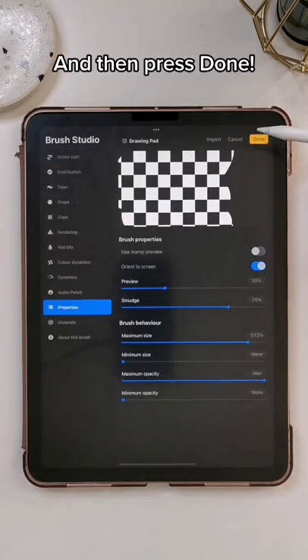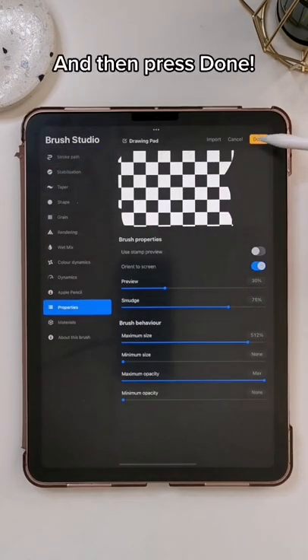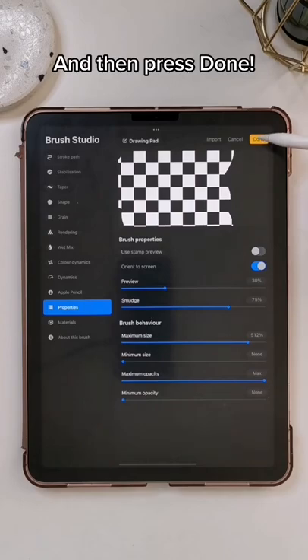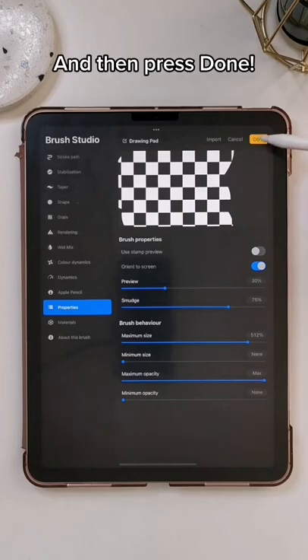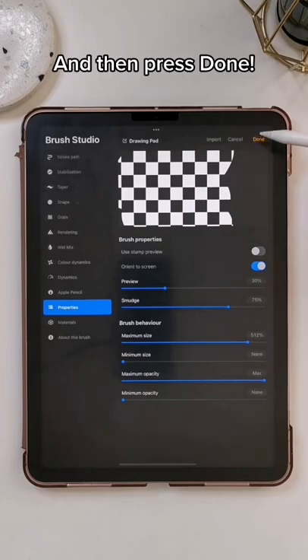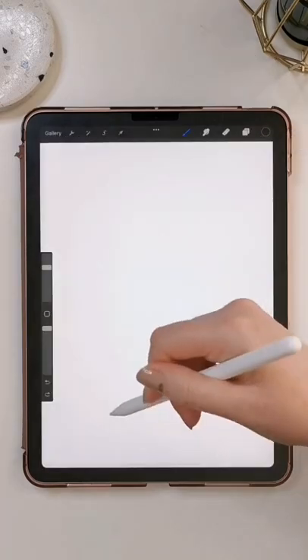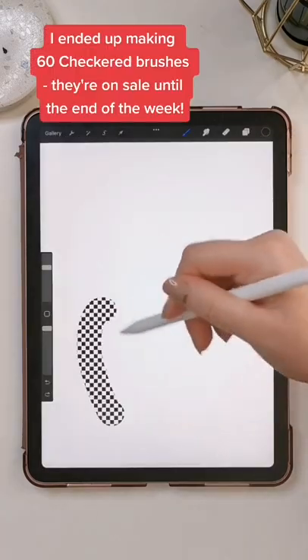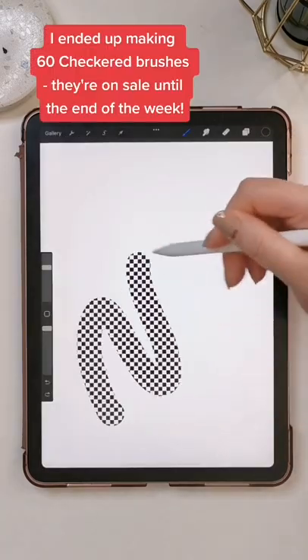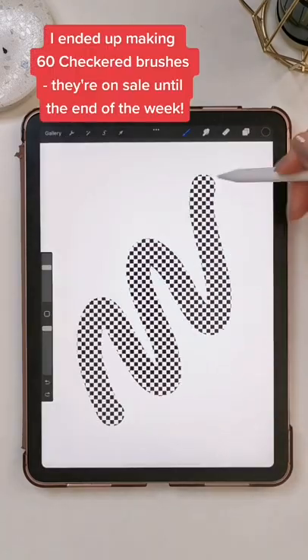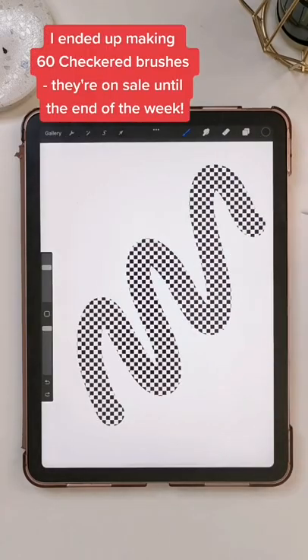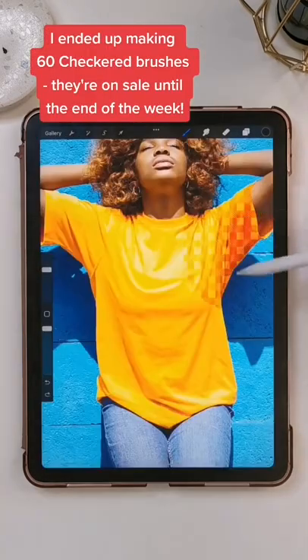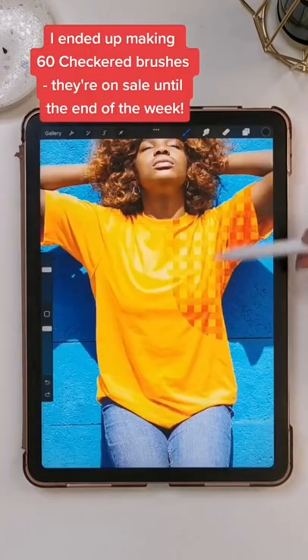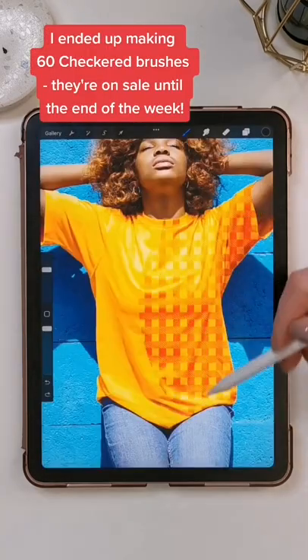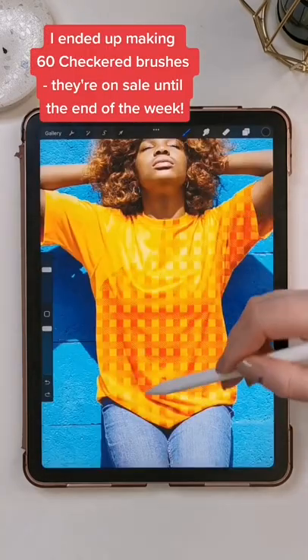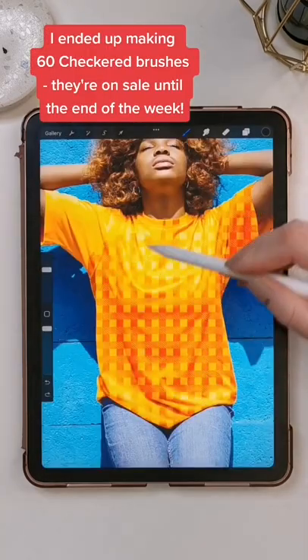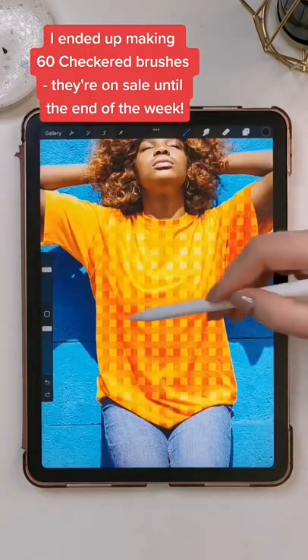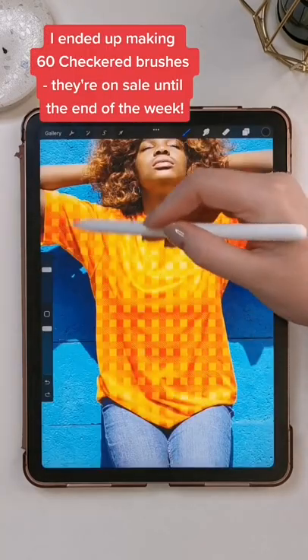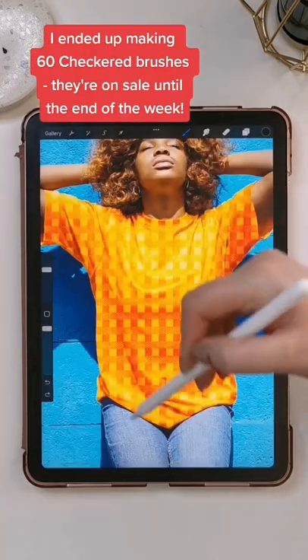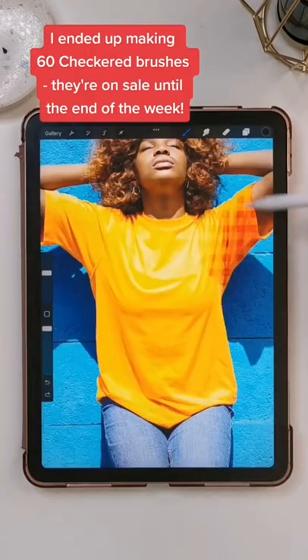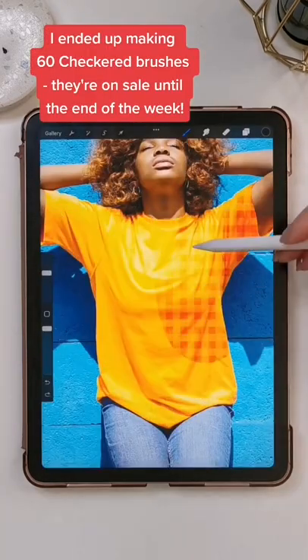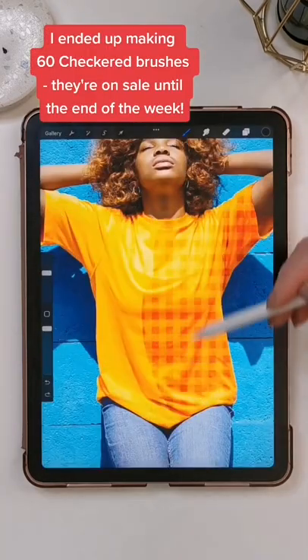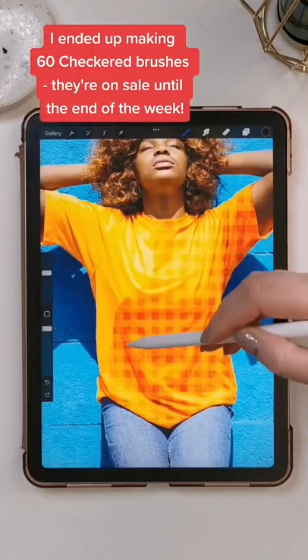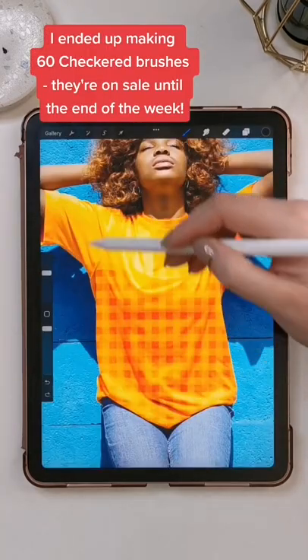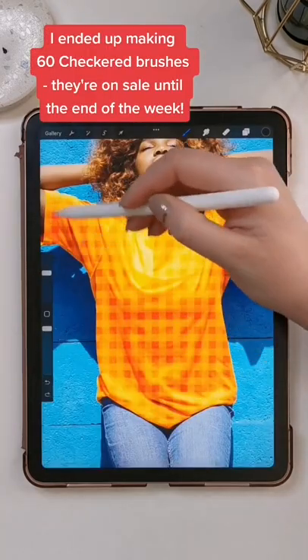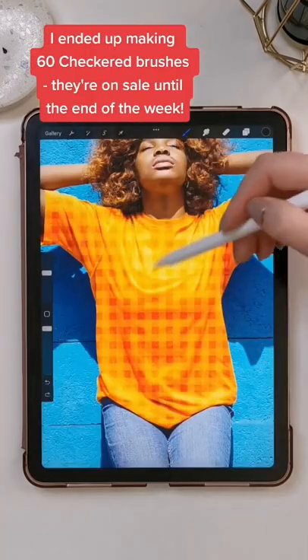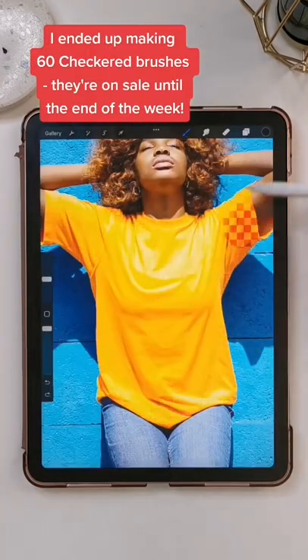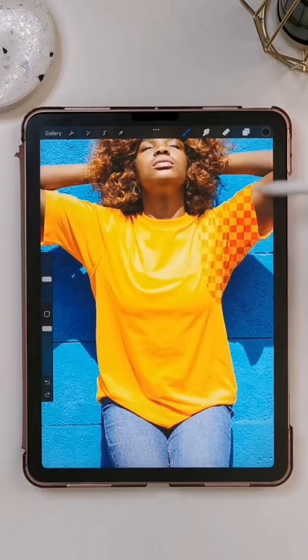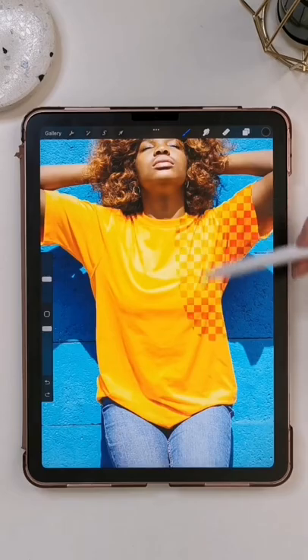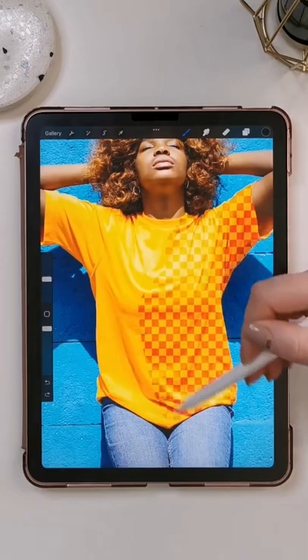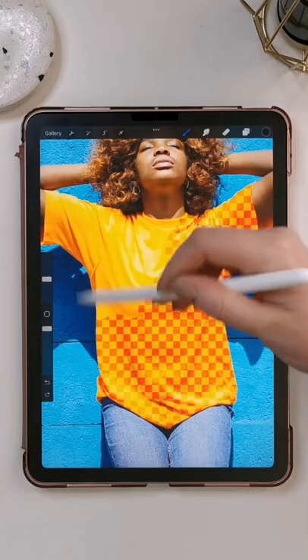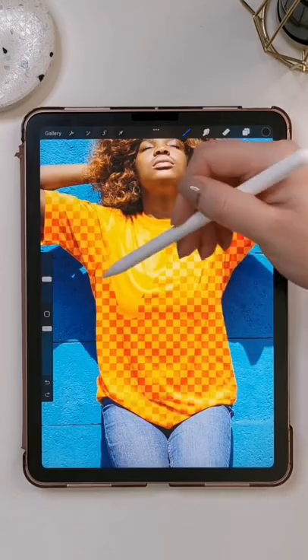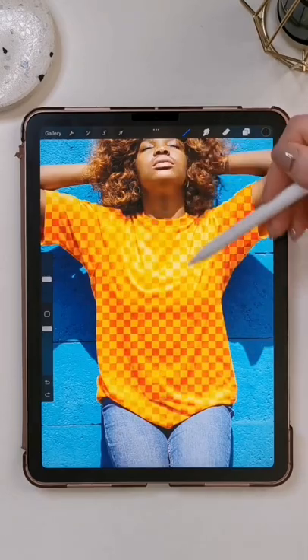I actually ended up making 60 different variations, and they're all available on my website at the moment, and they're on sale until the end of the week.